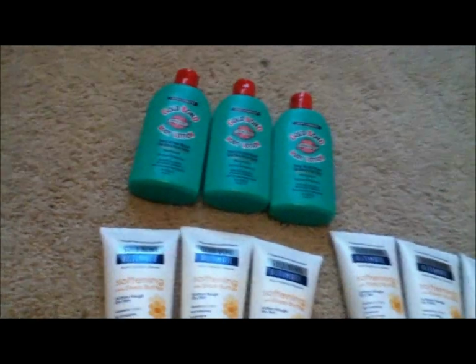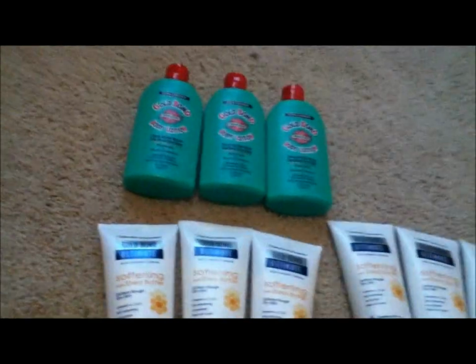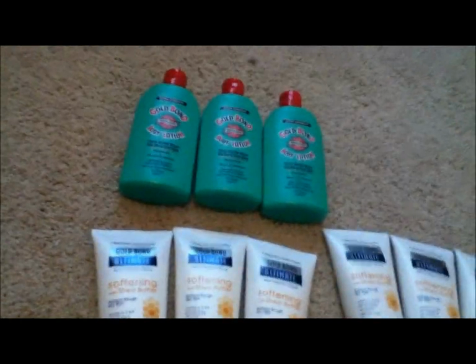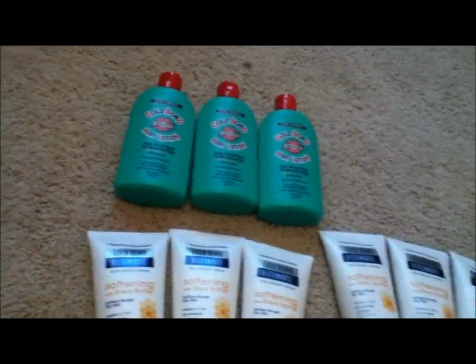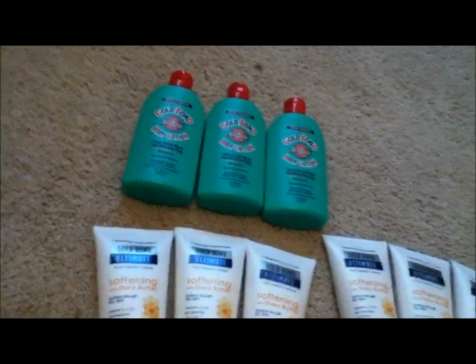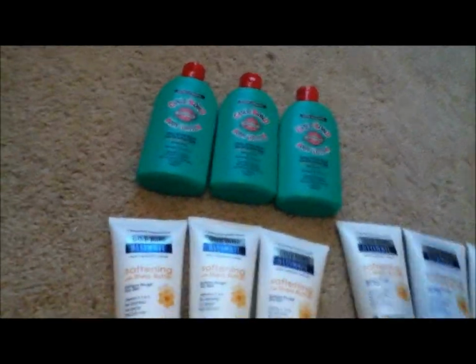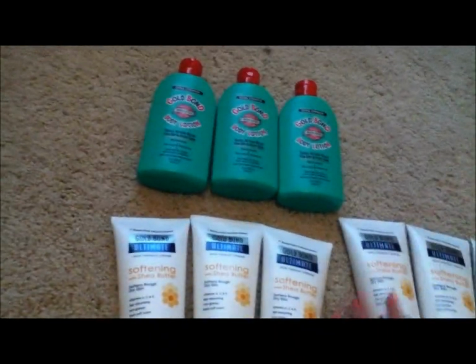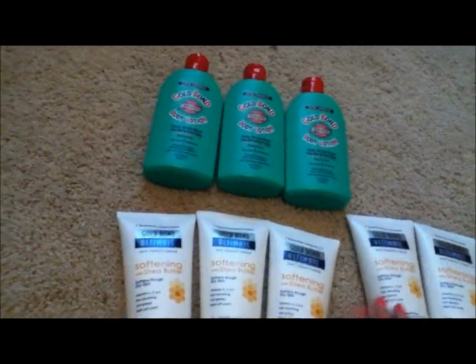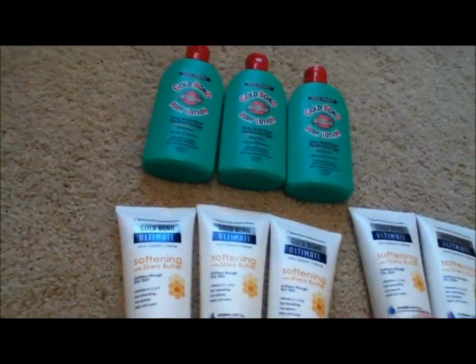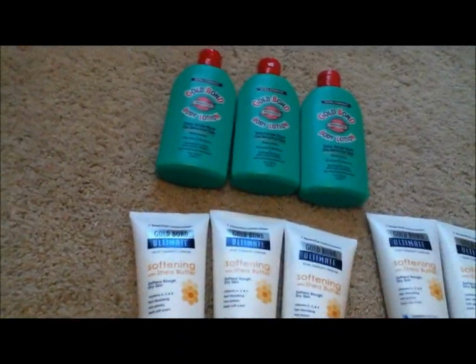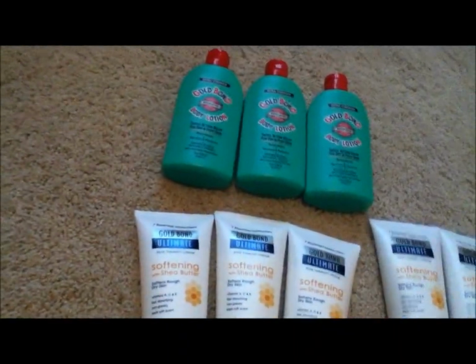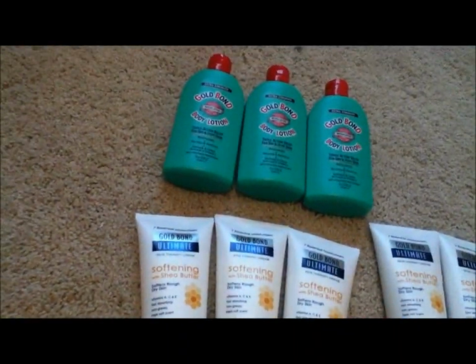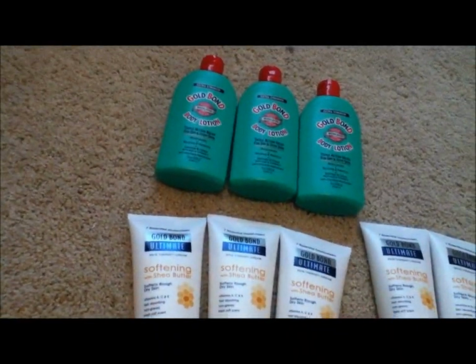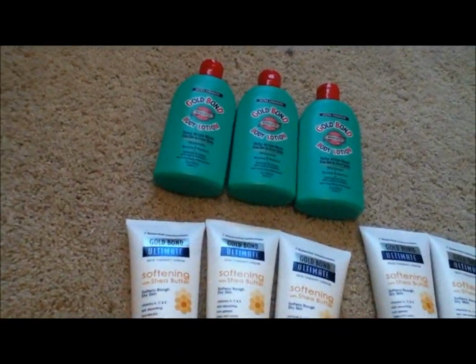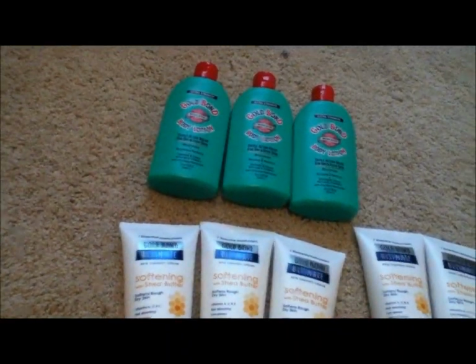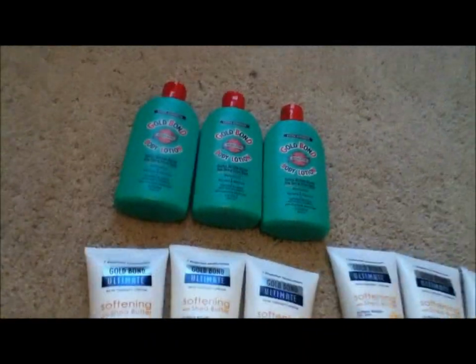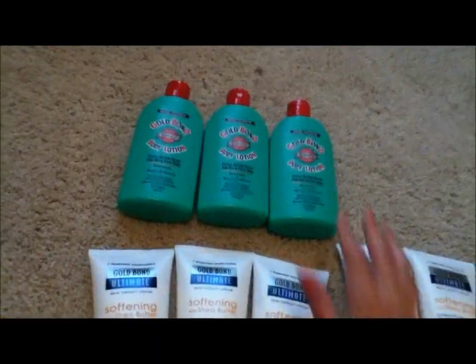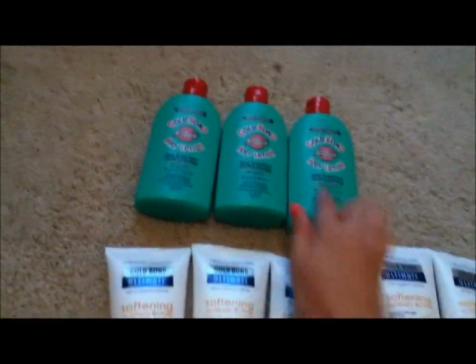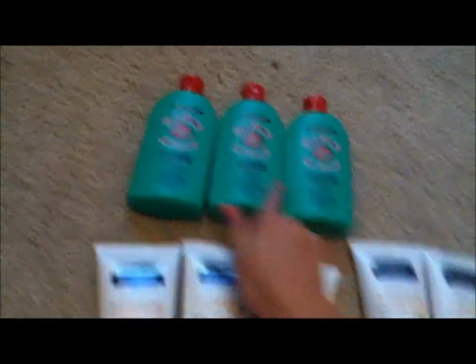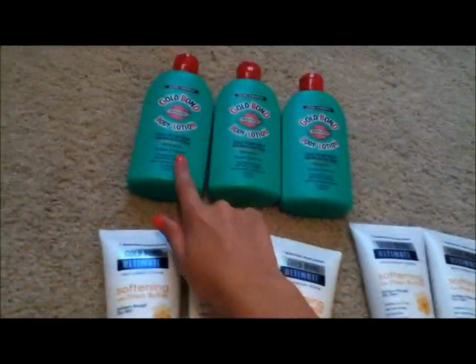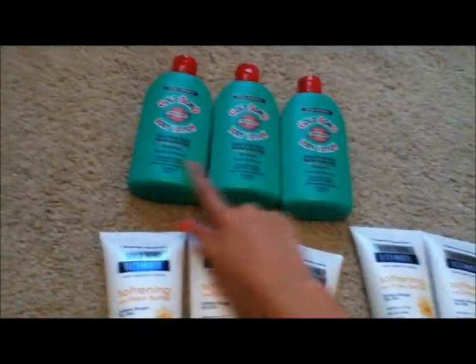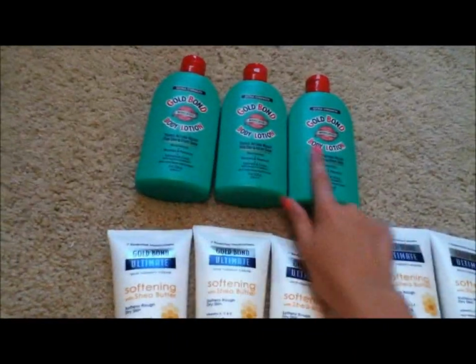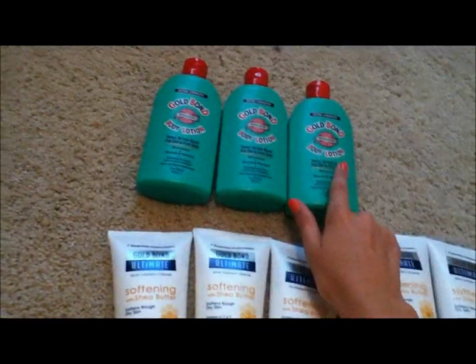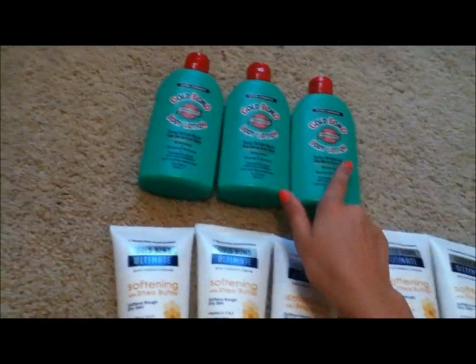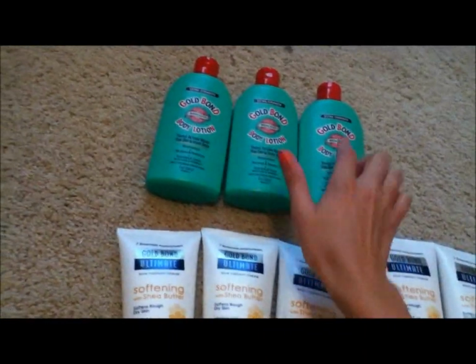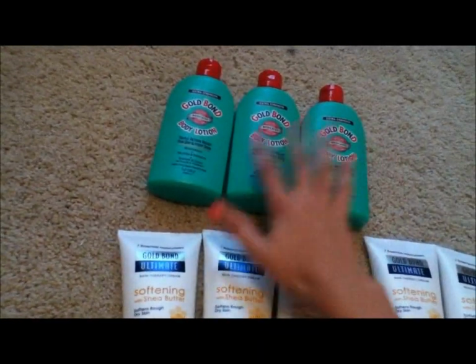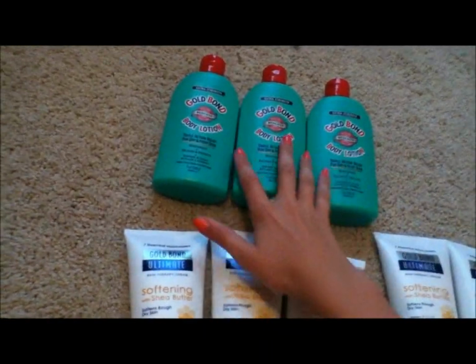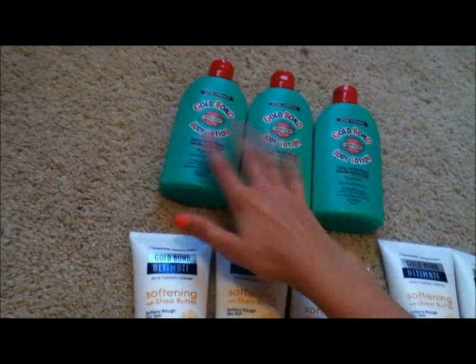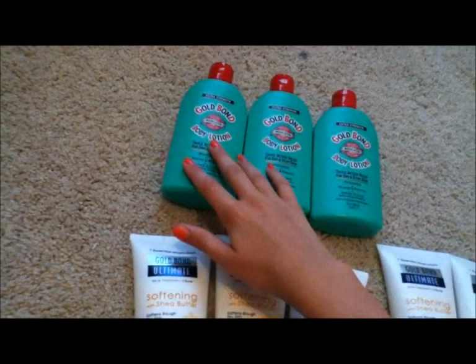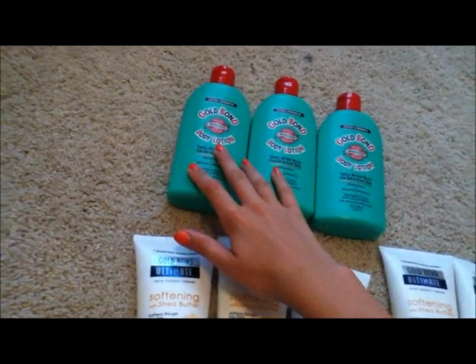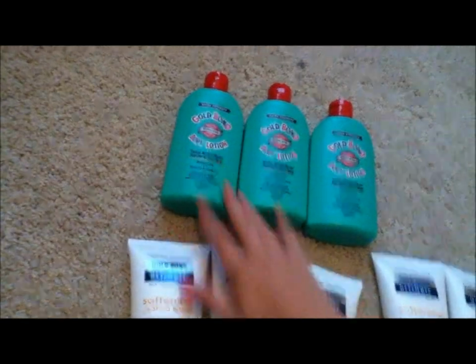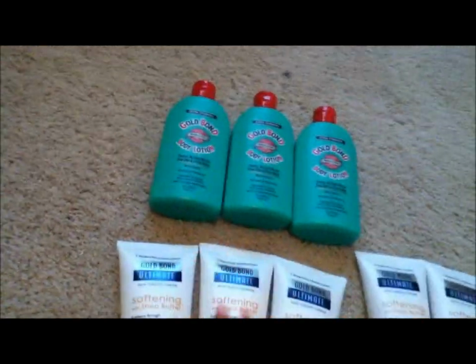So that's crazy — that's basically $0.33 each for these, which is amazing. It's an amazing deal.